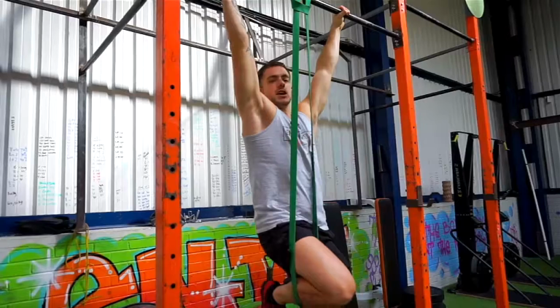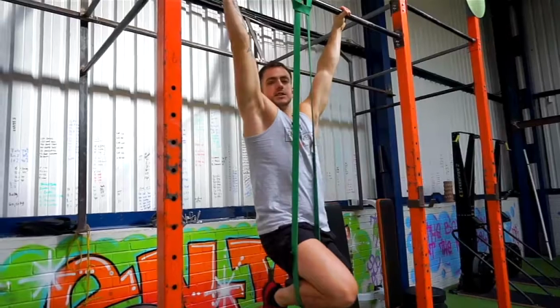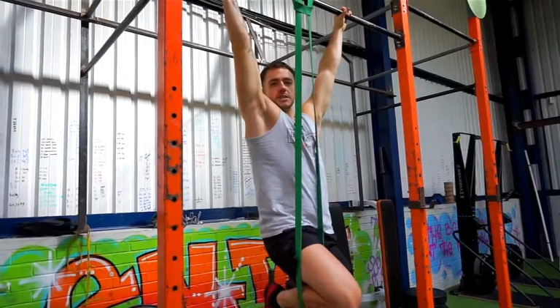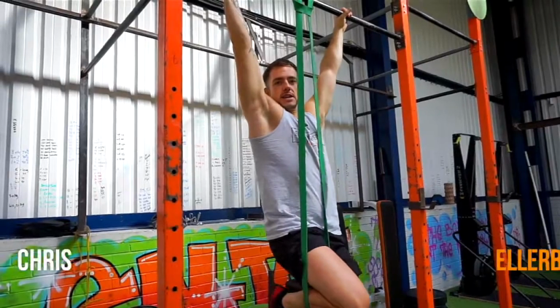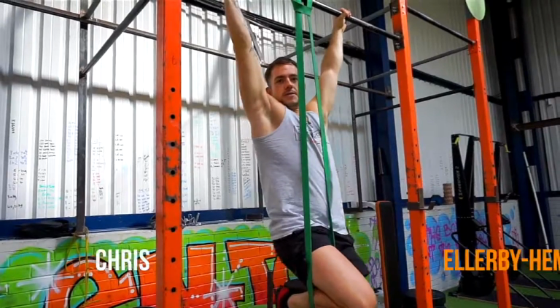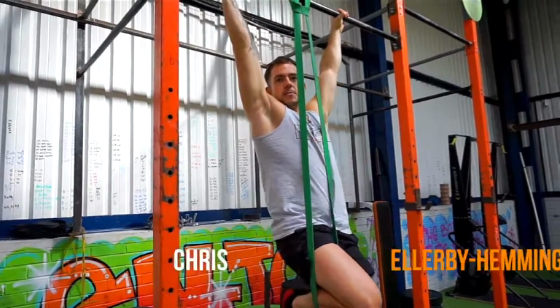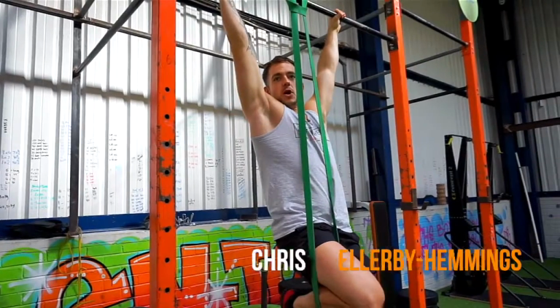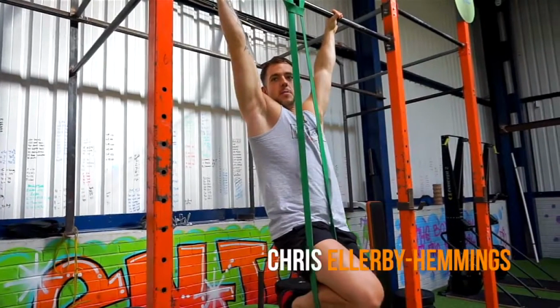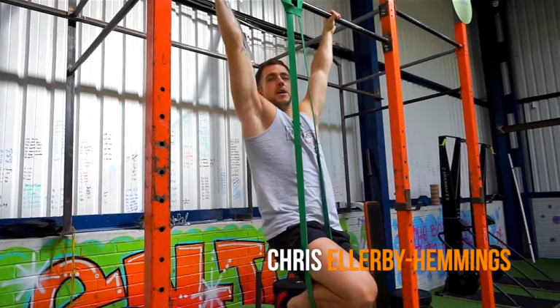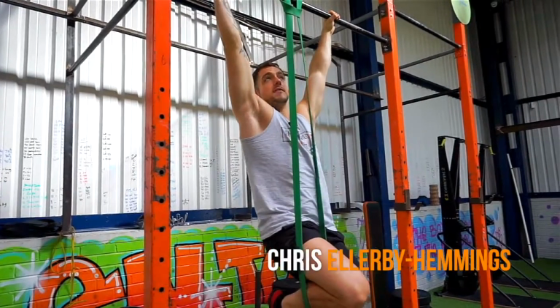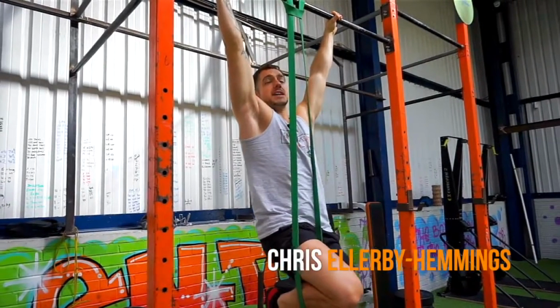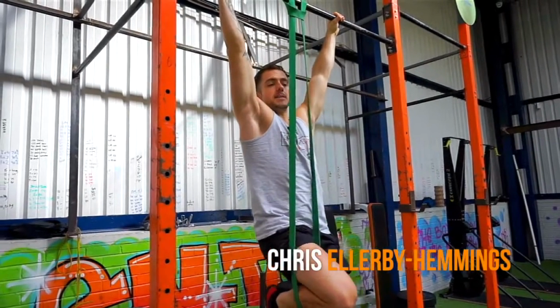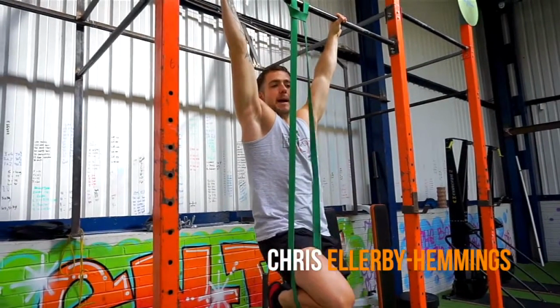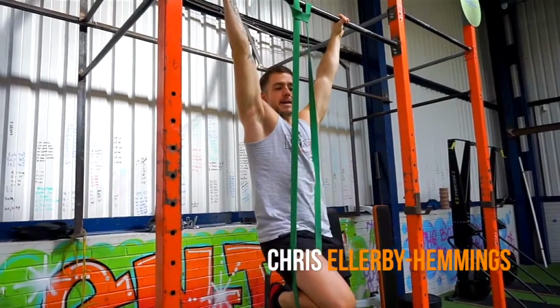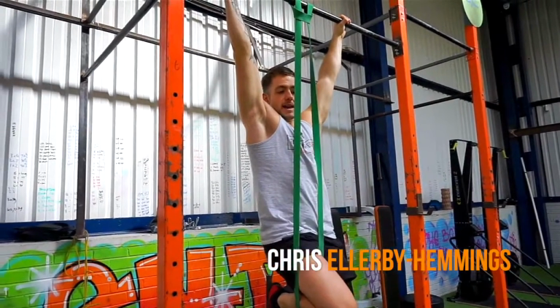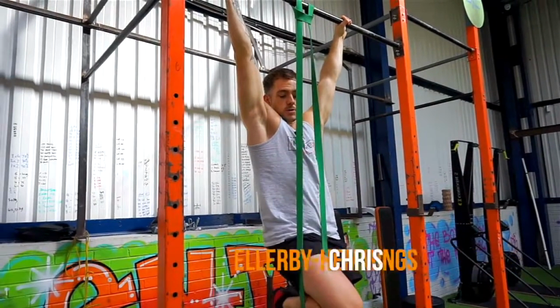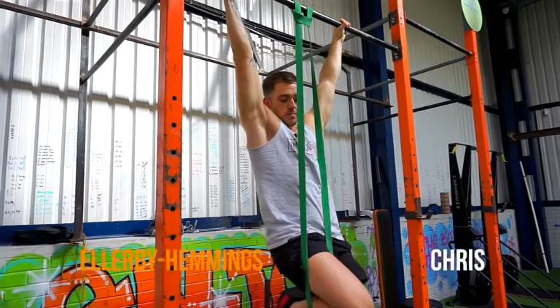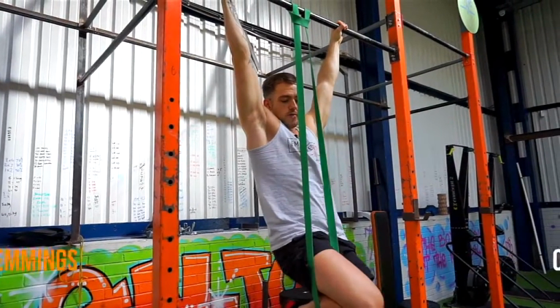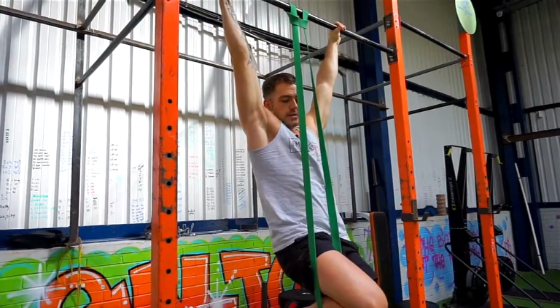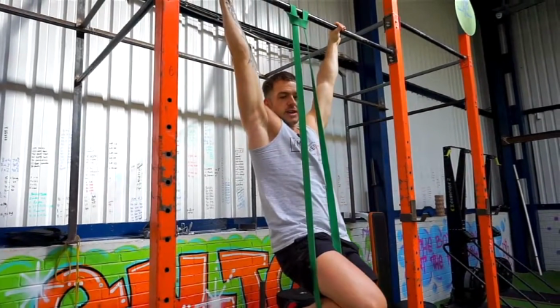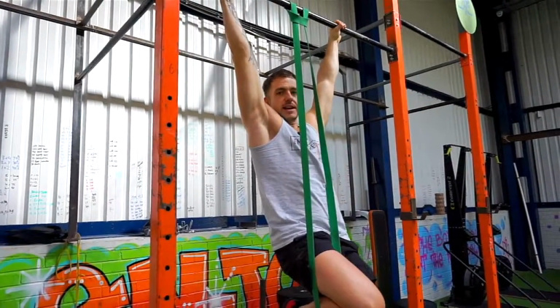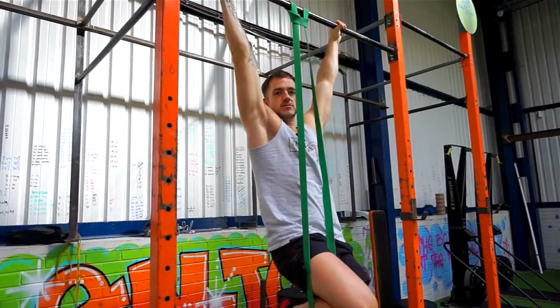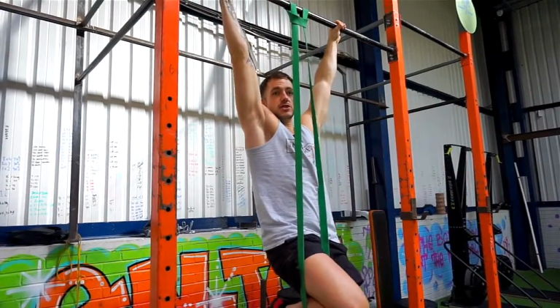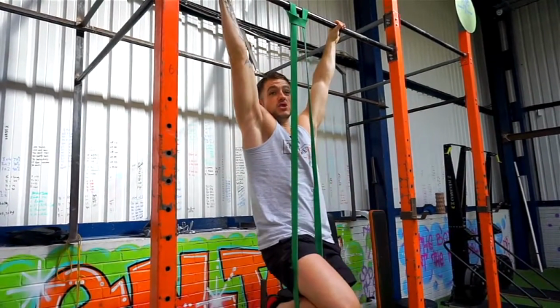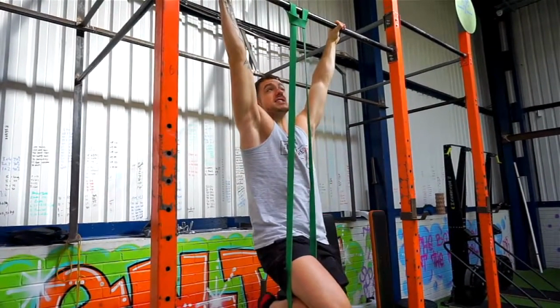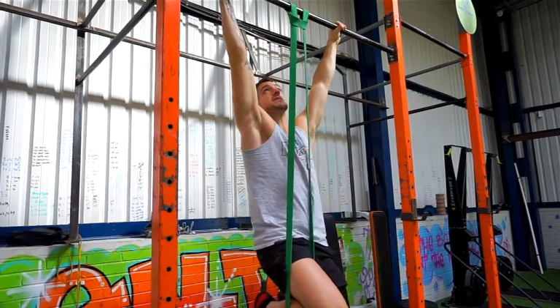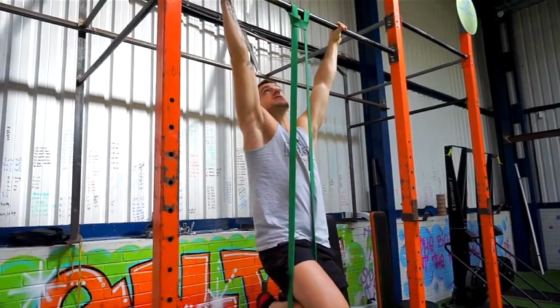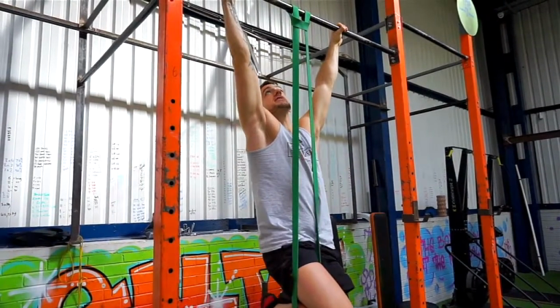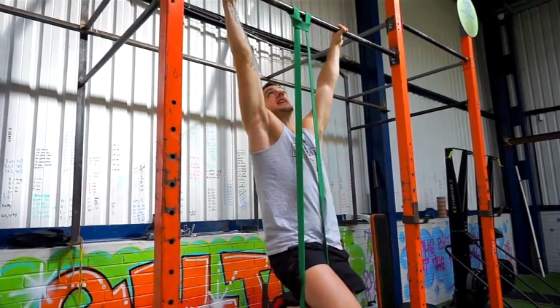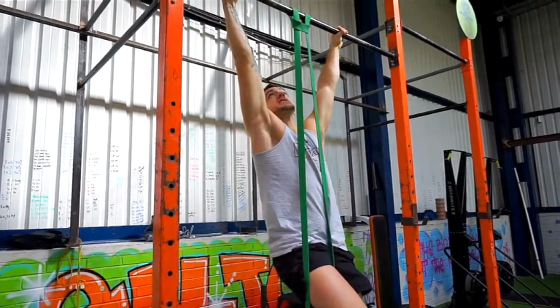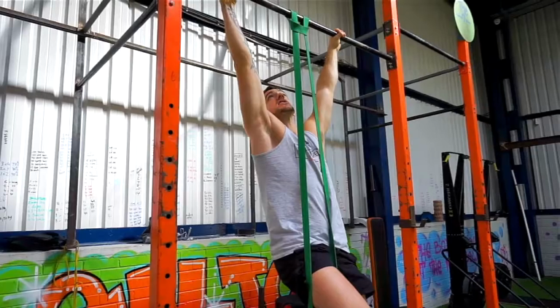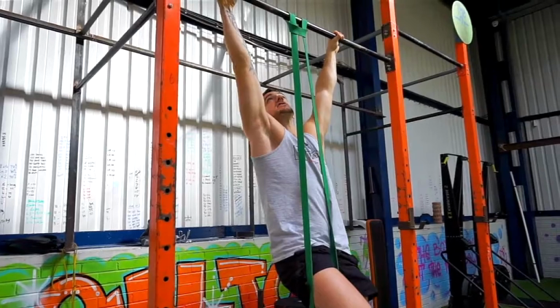I'm going to take you through the pull-up. I've added a band which you can put around your knee to reduce the difficulty of the exercise.